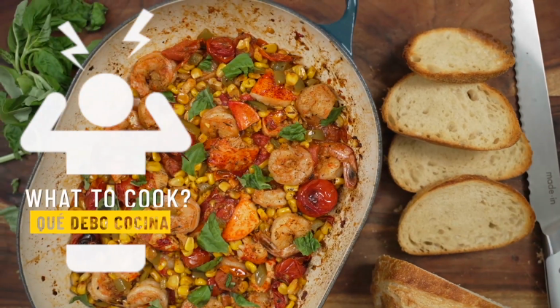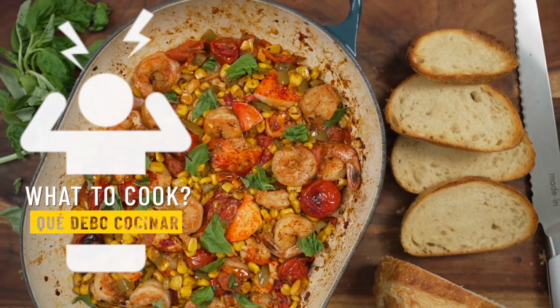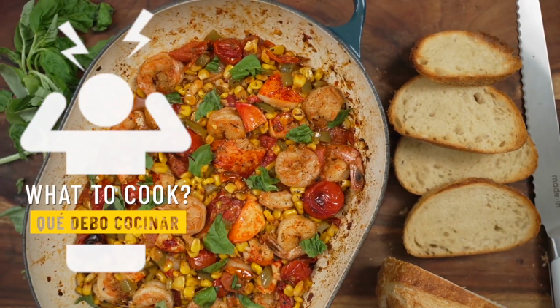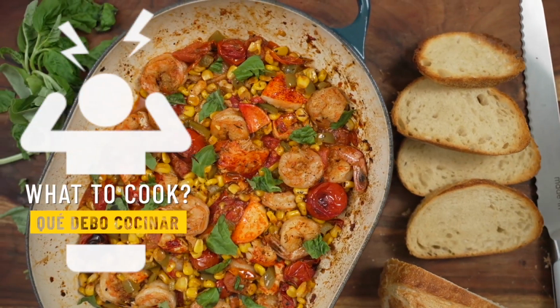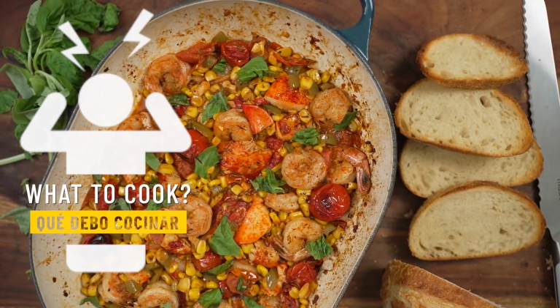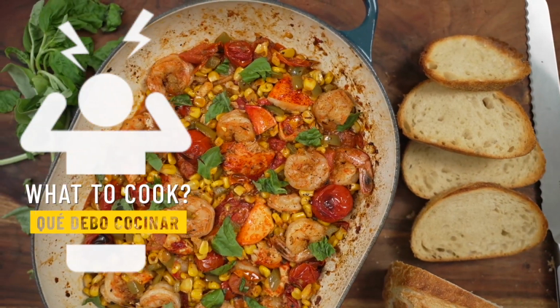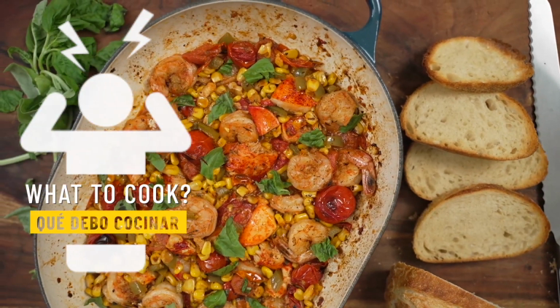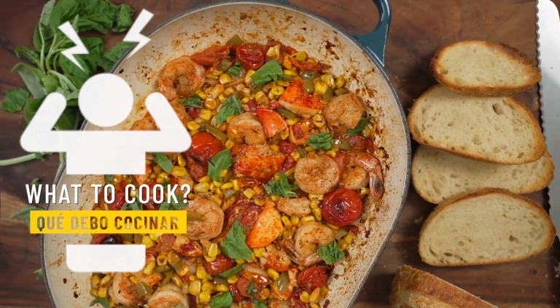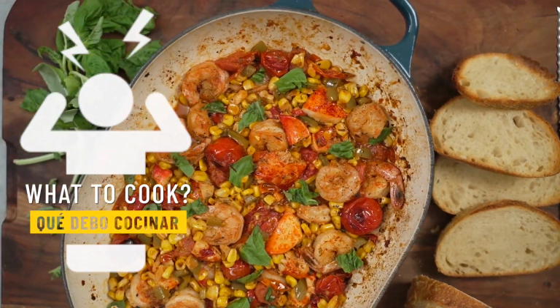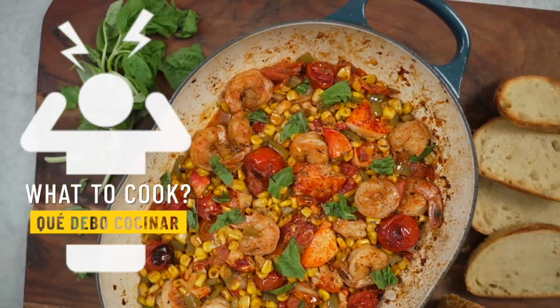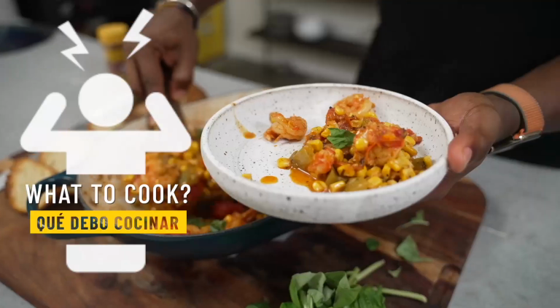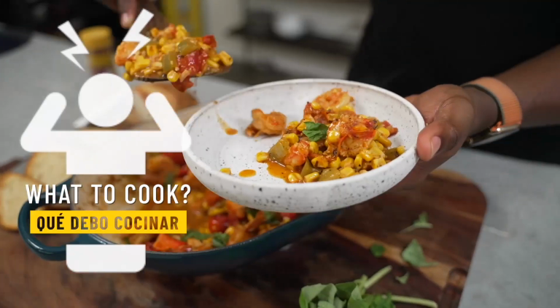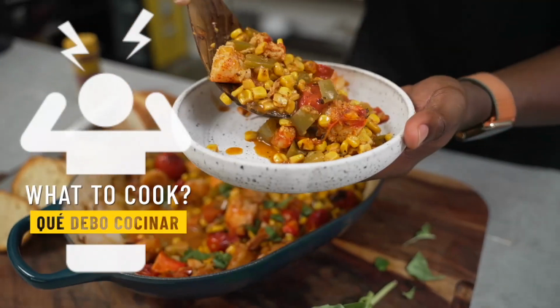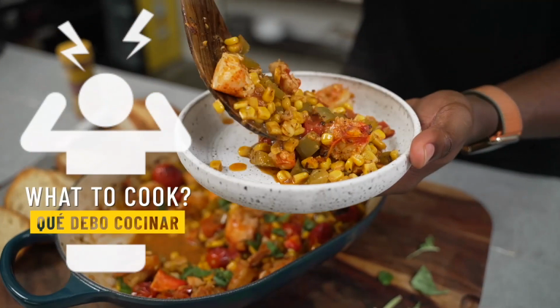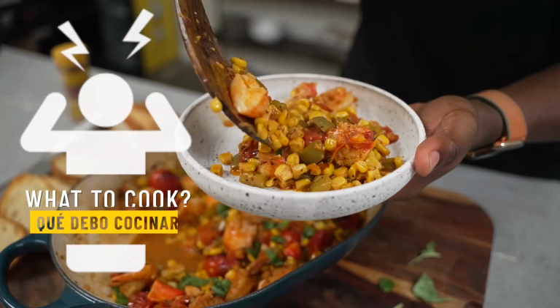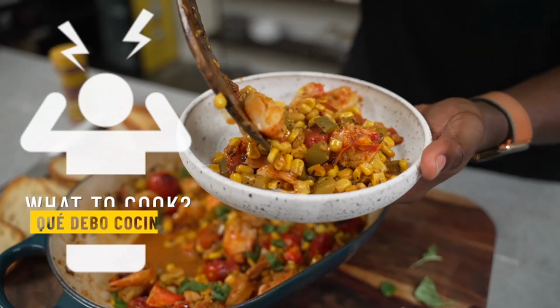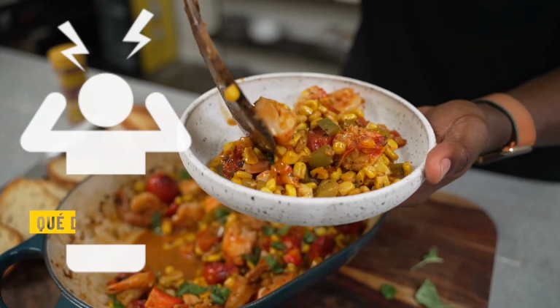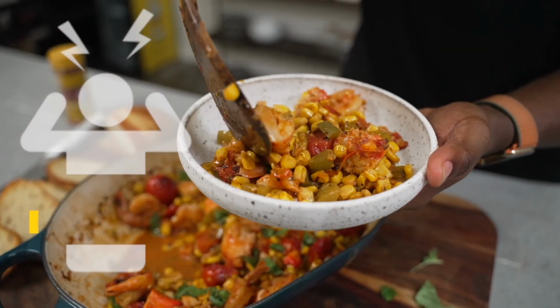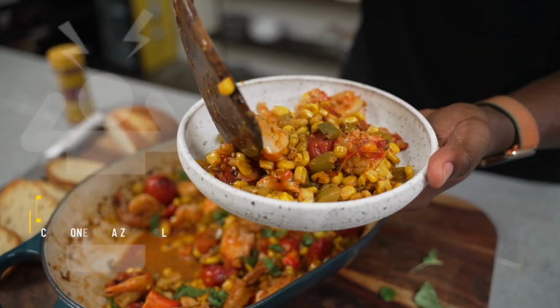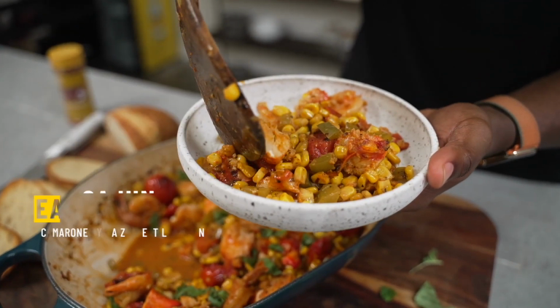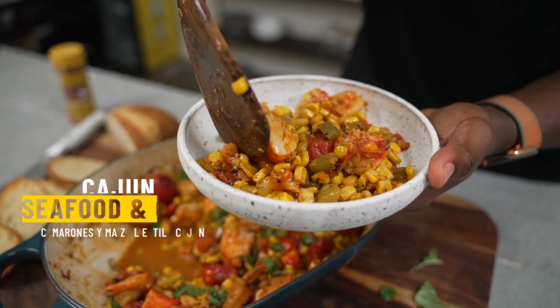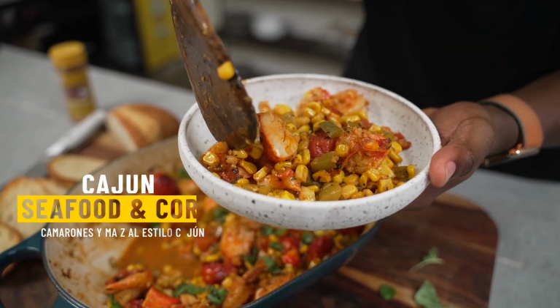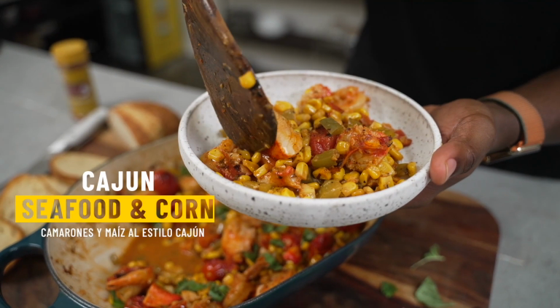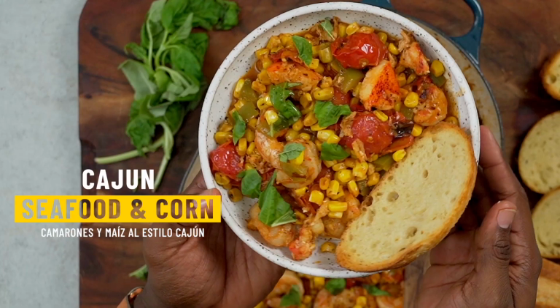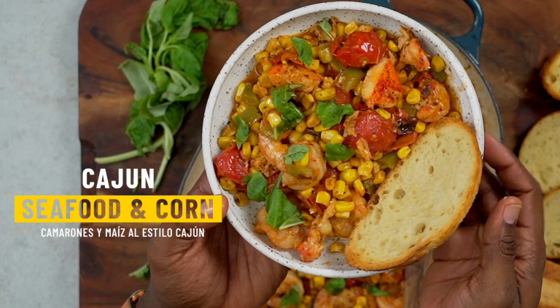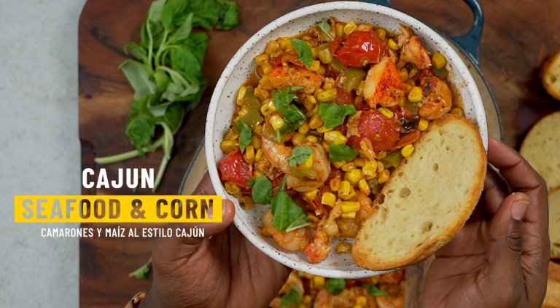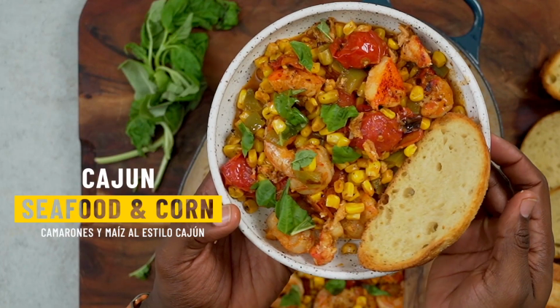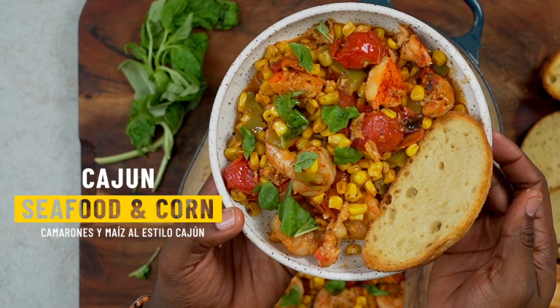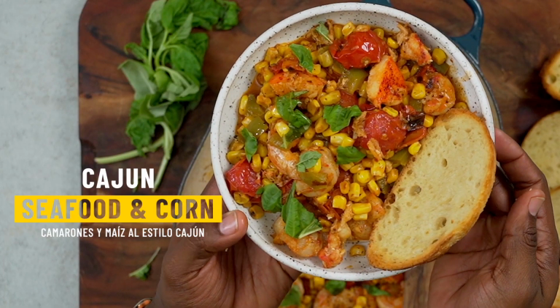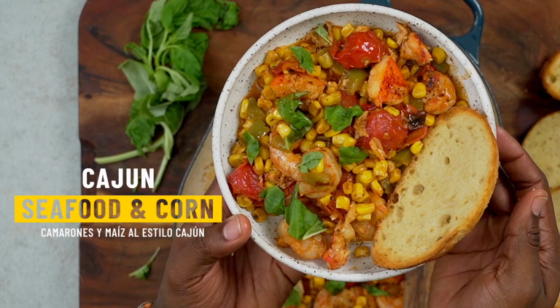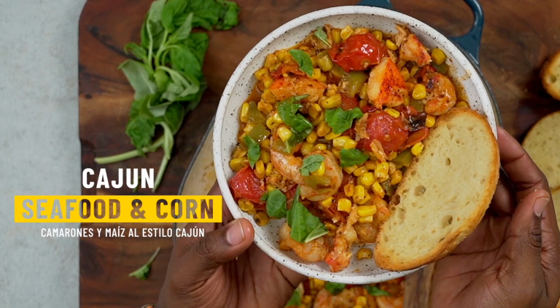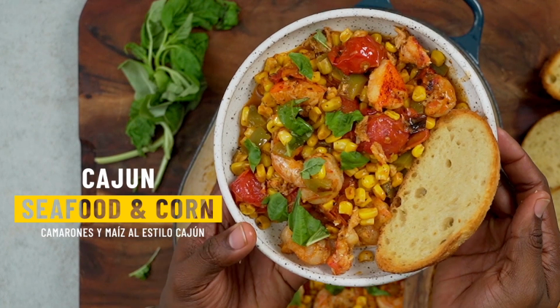If you're wondering what to make for dinner but you're short on energy and time, this is Weeknight Wonder.